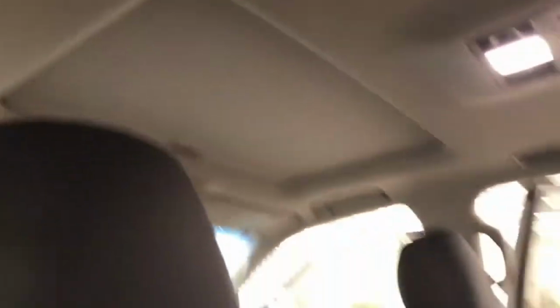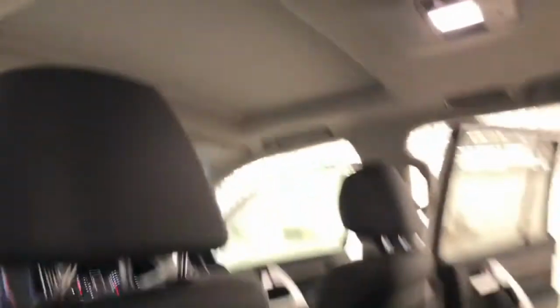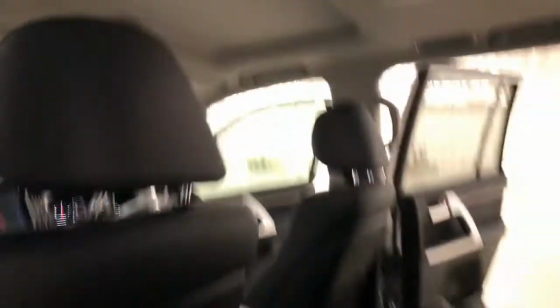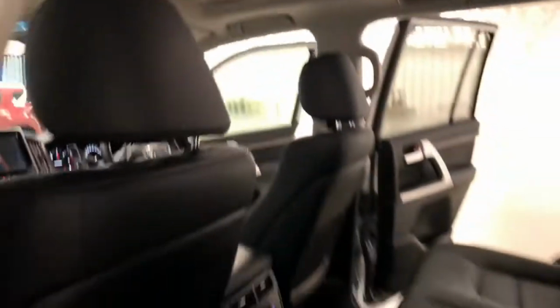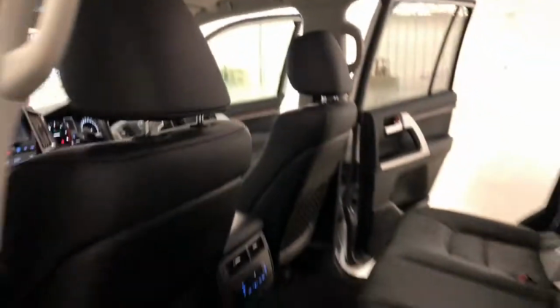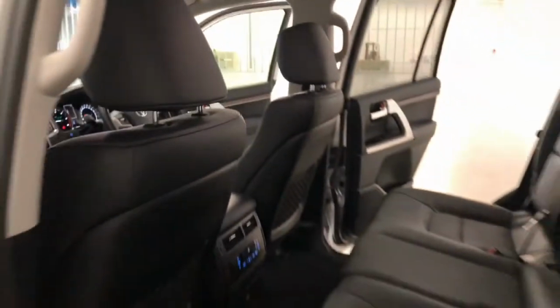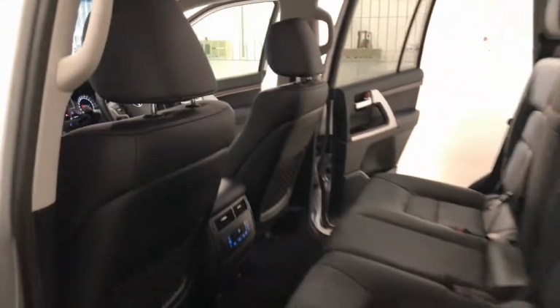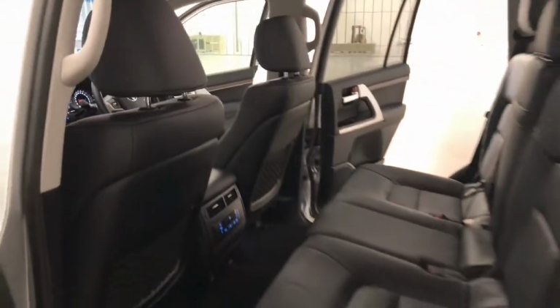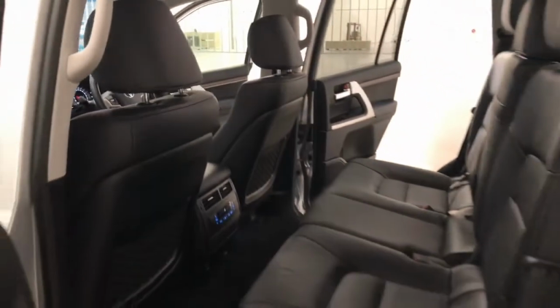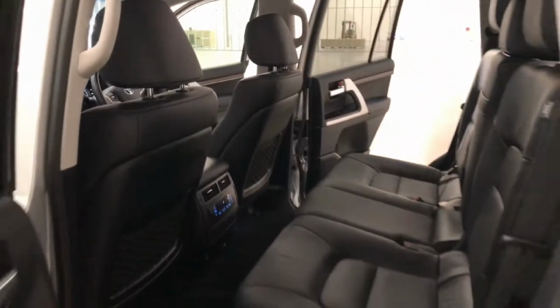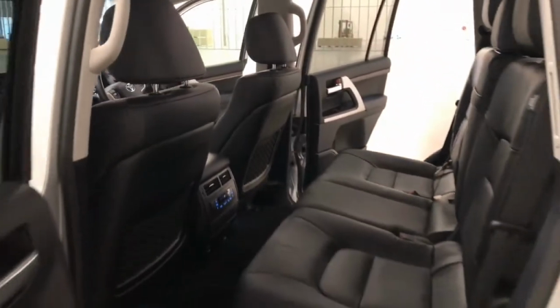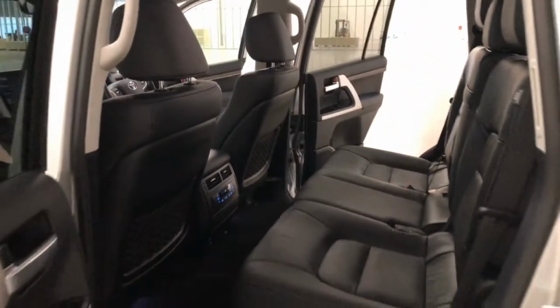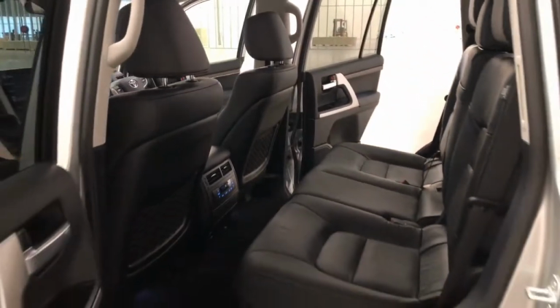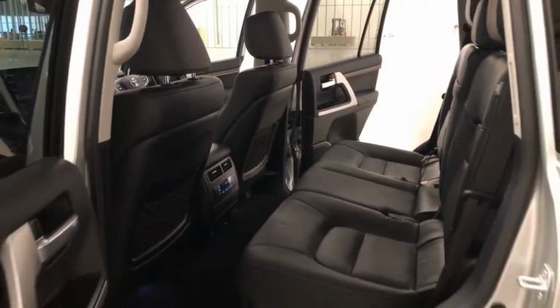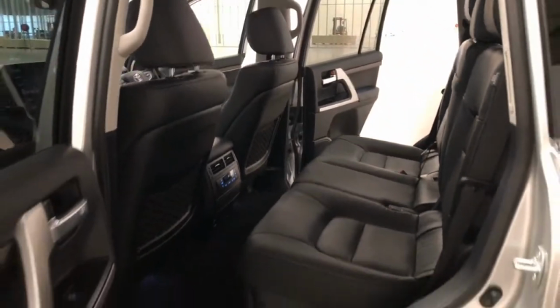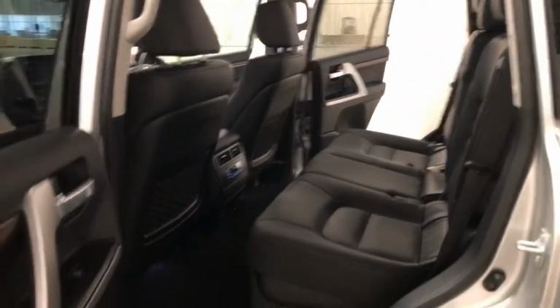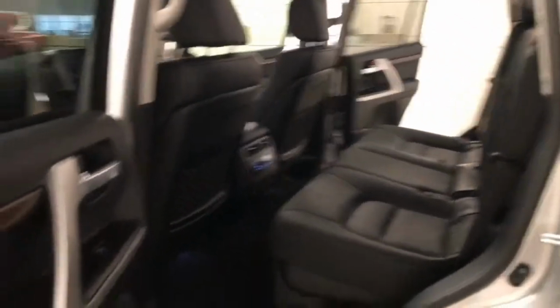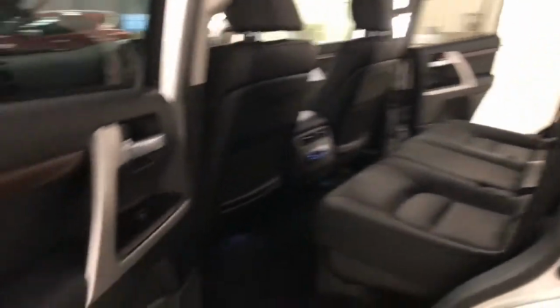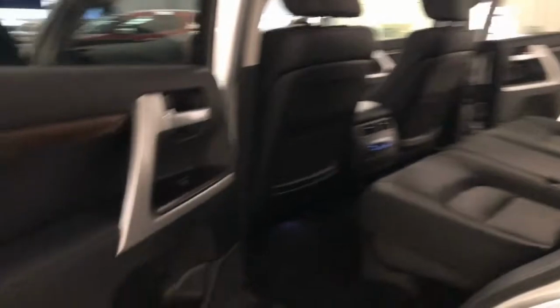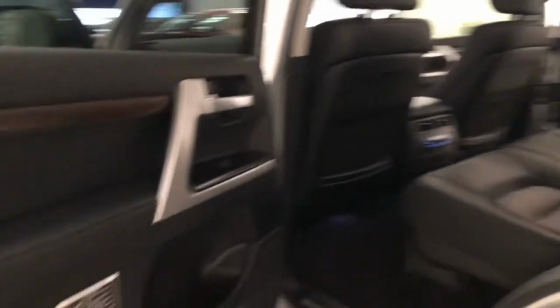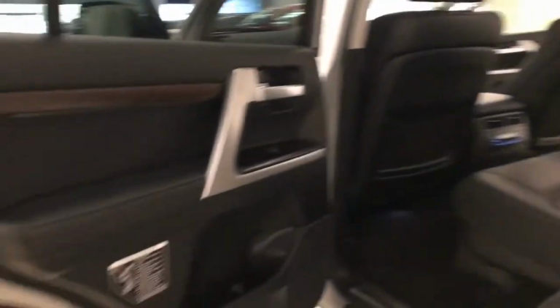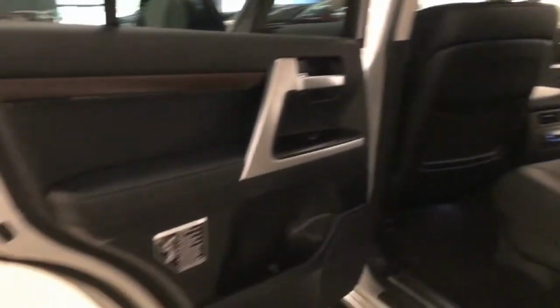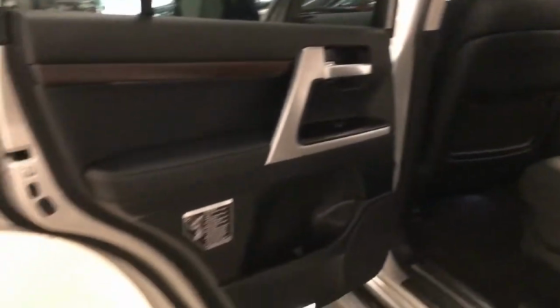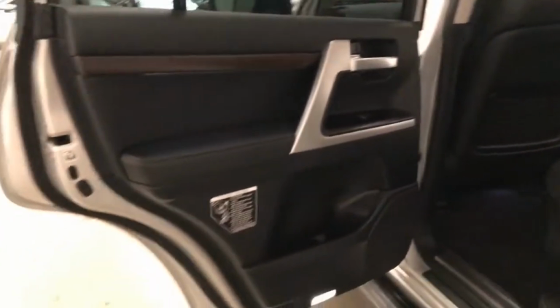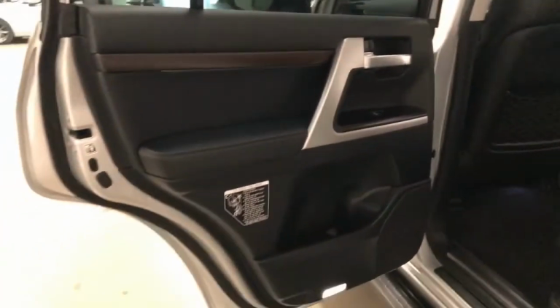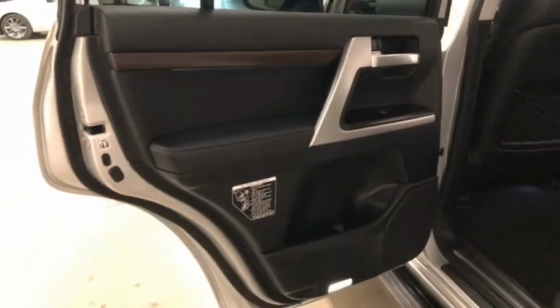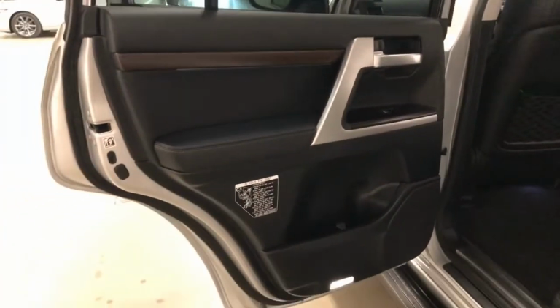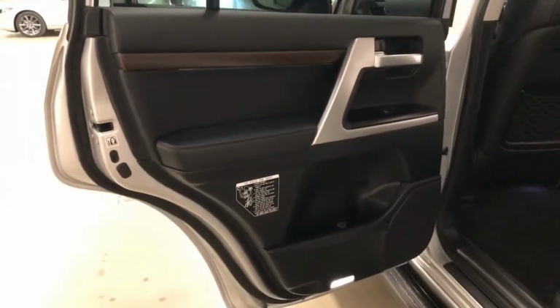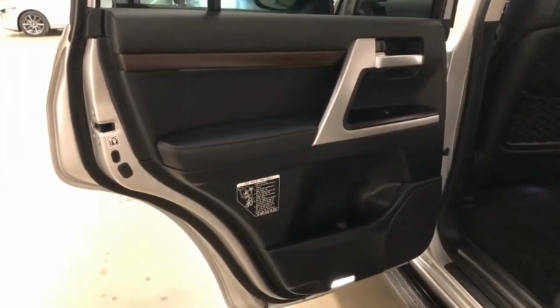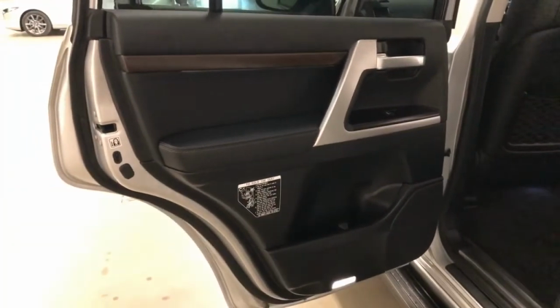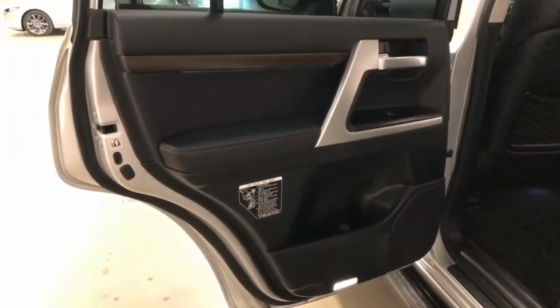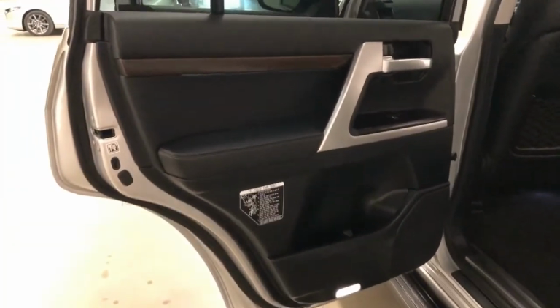It requires a service every six months or 10,000 kilometers, whichever comes first.